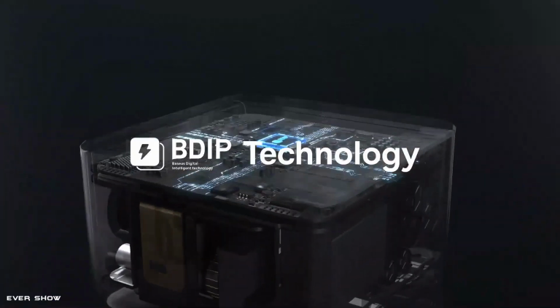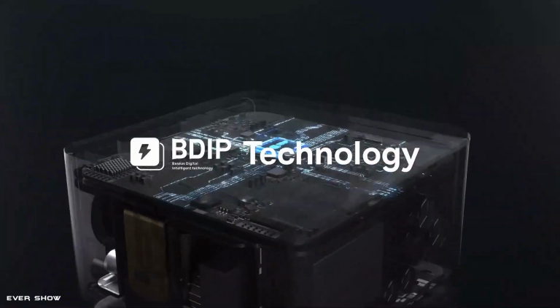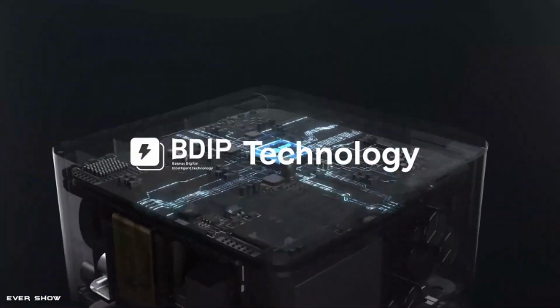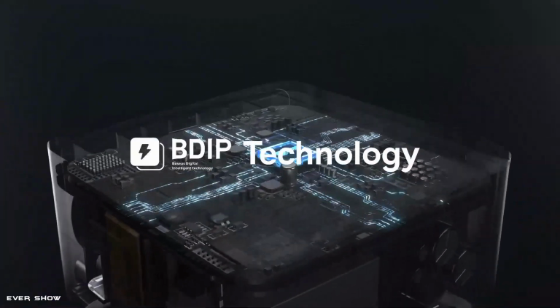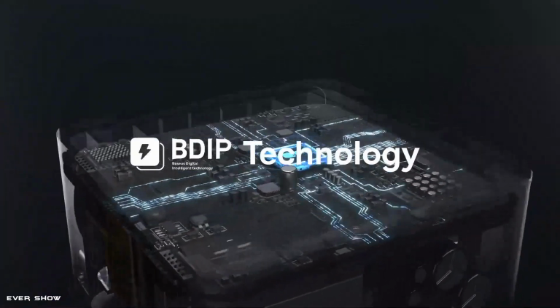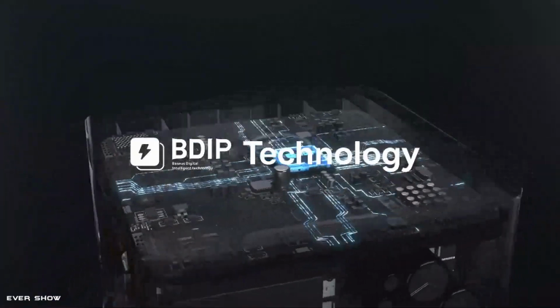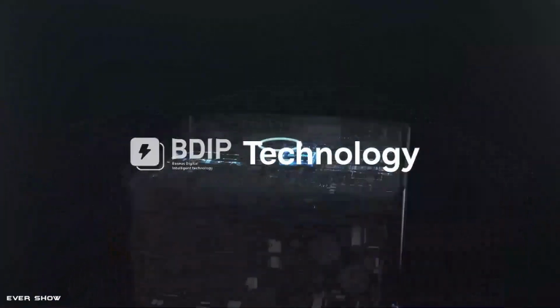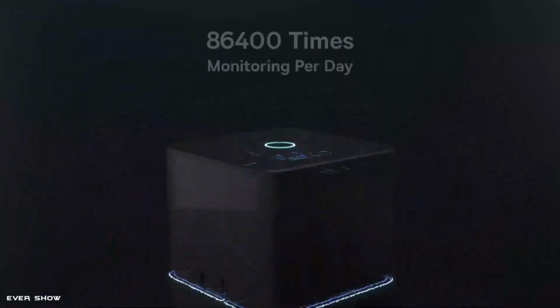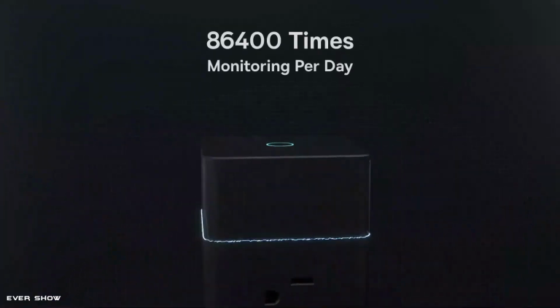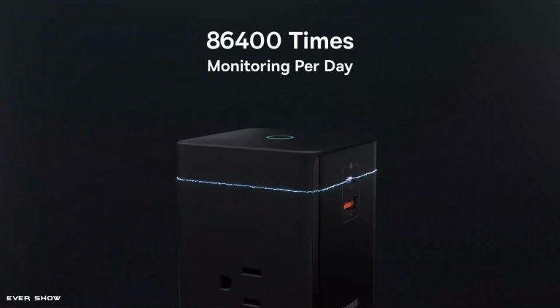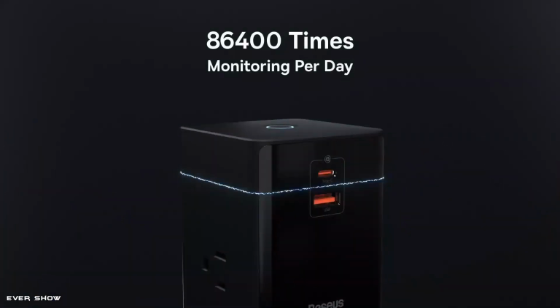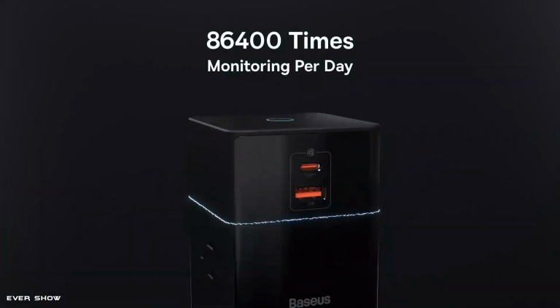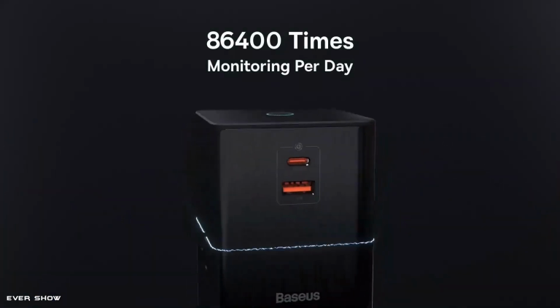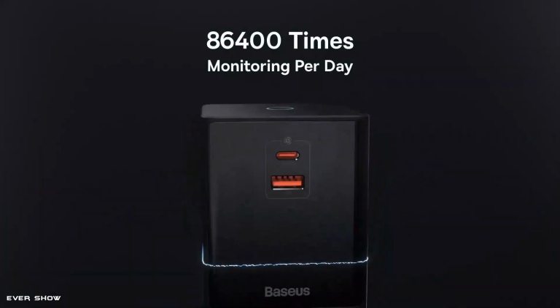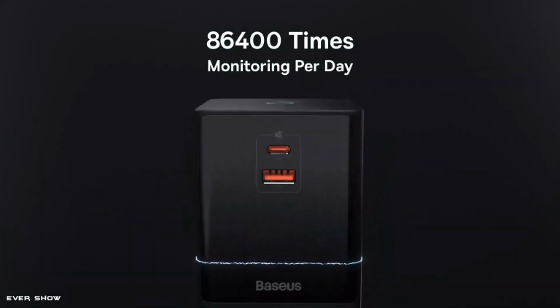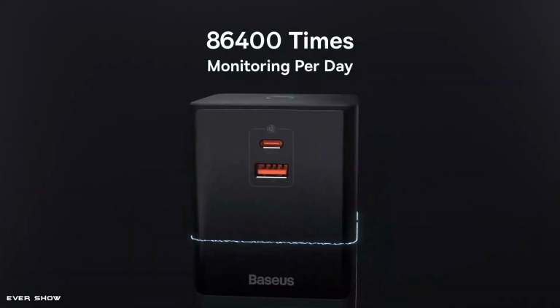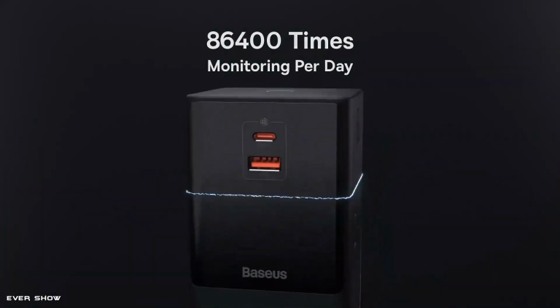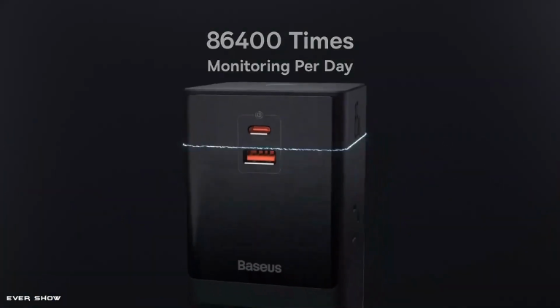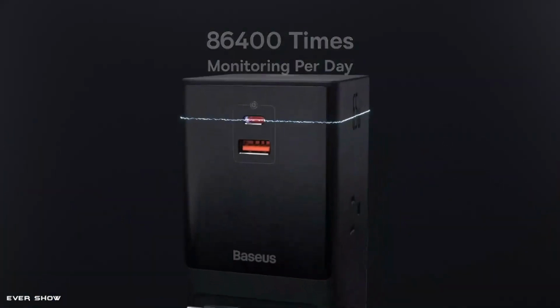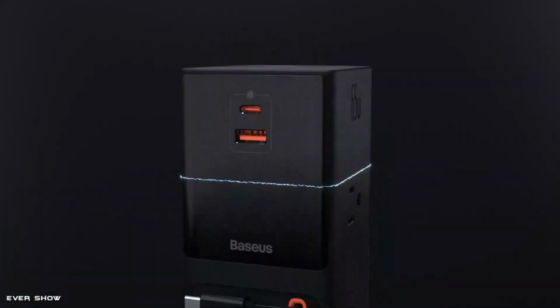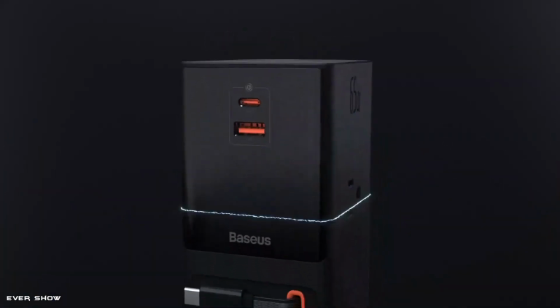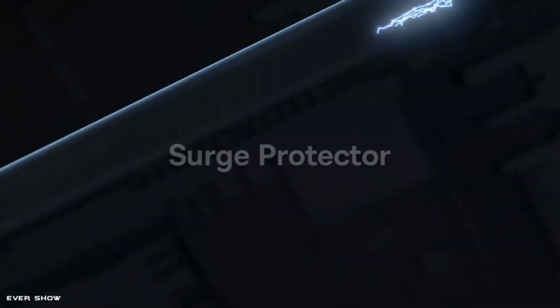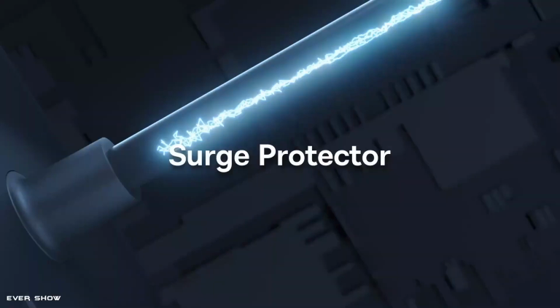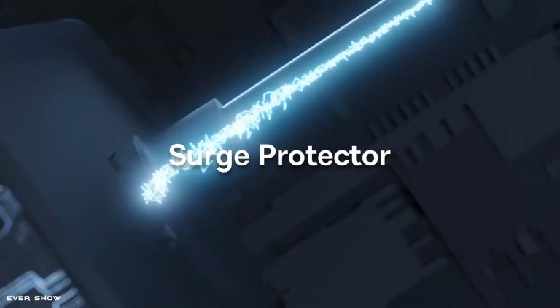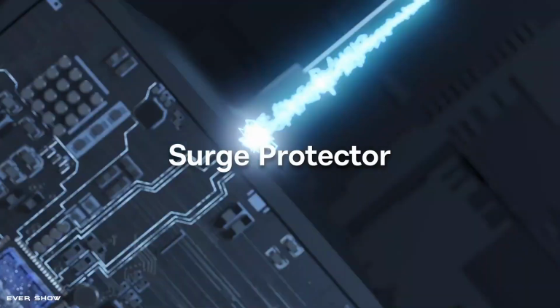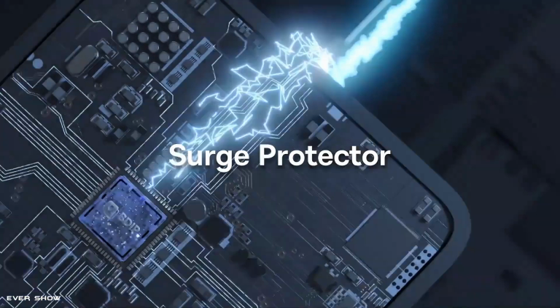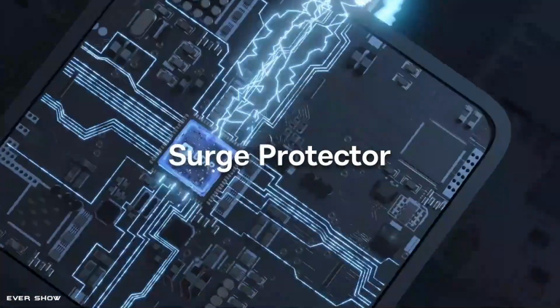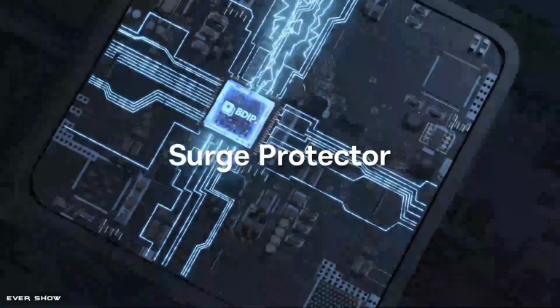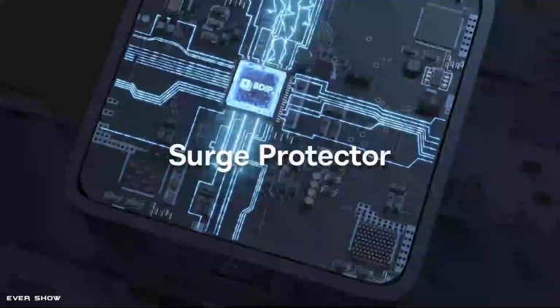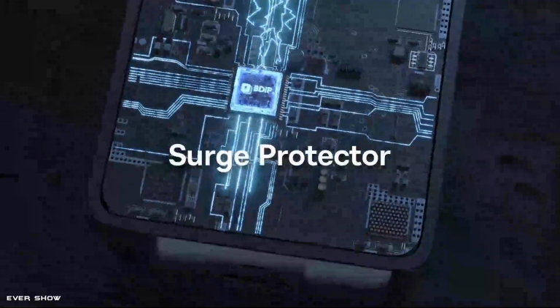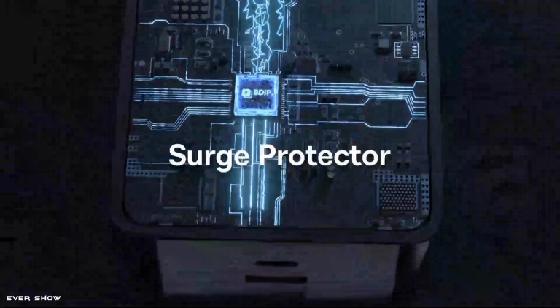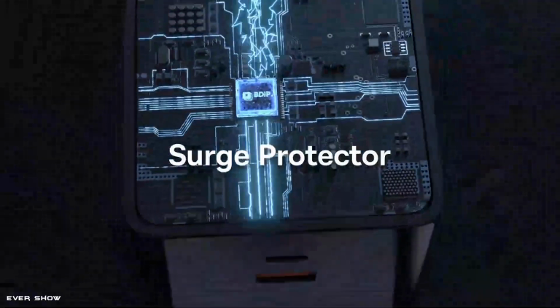This is a power station for multiple devices — cell phones, tablets, and laptops.